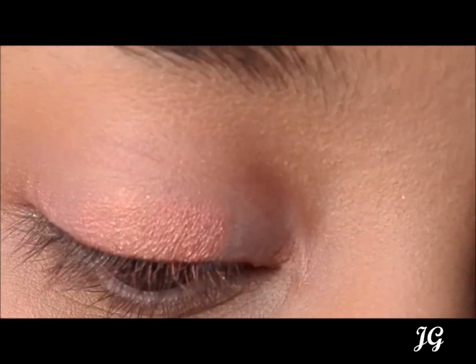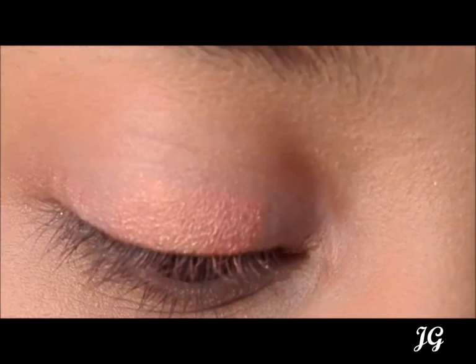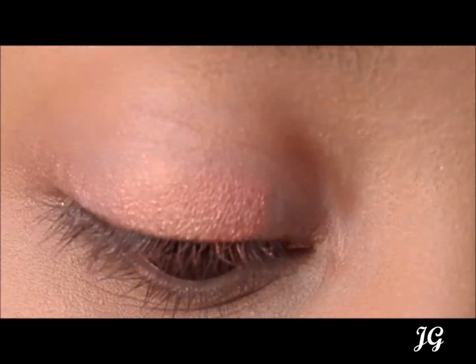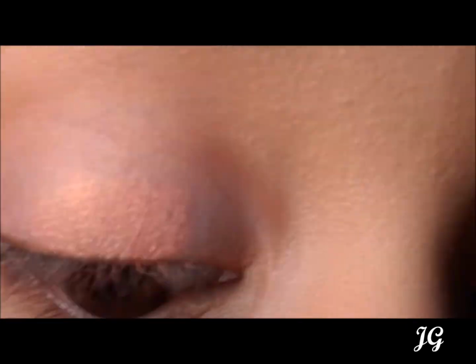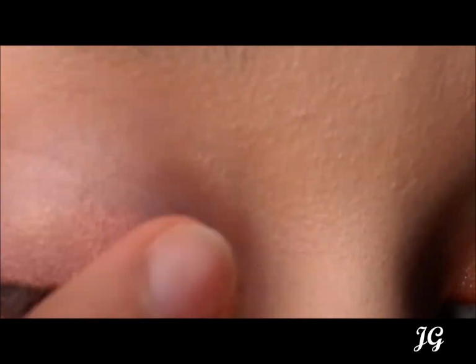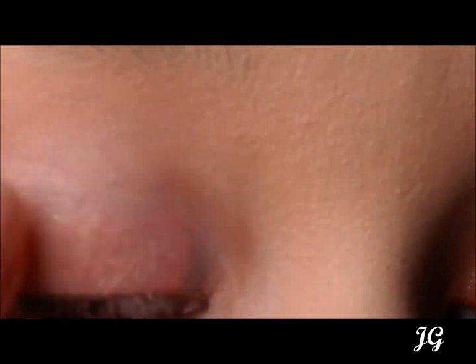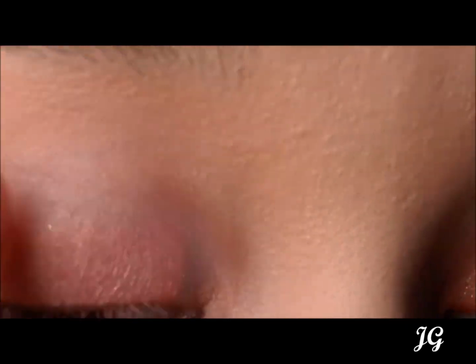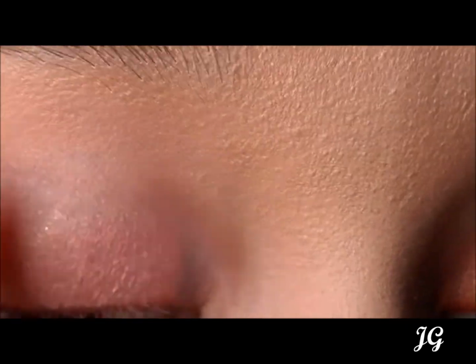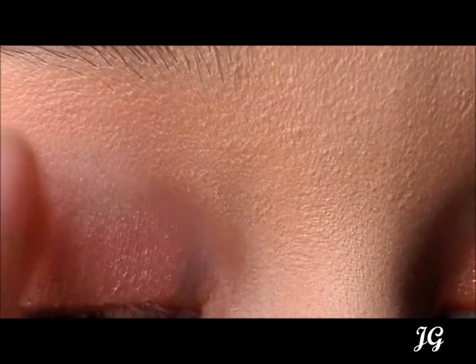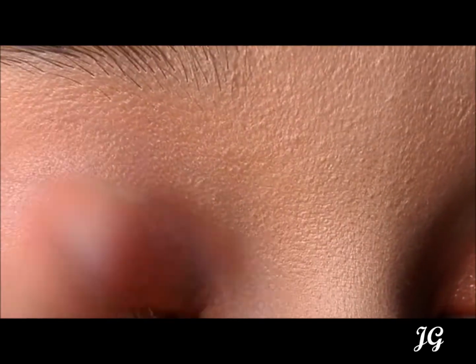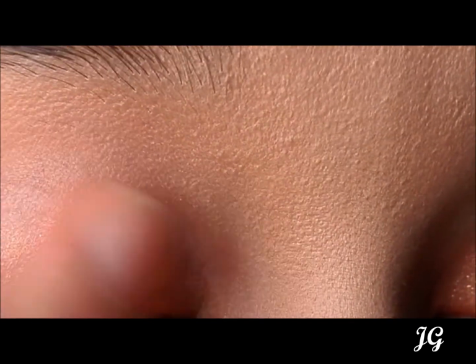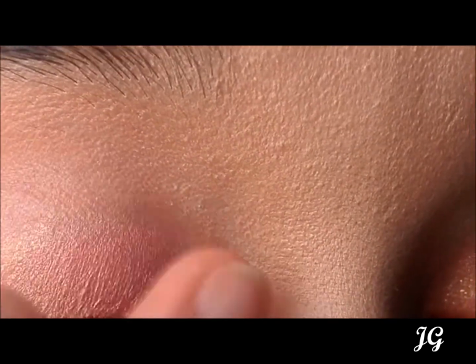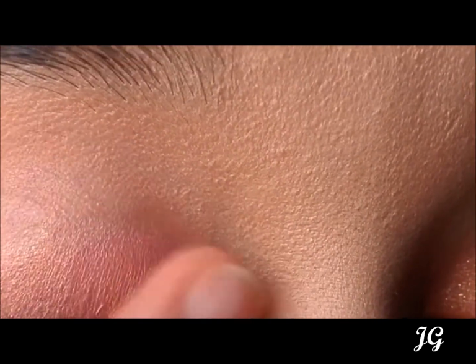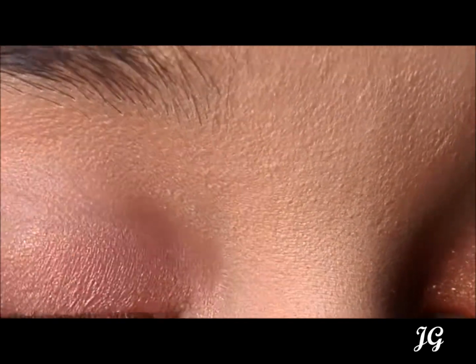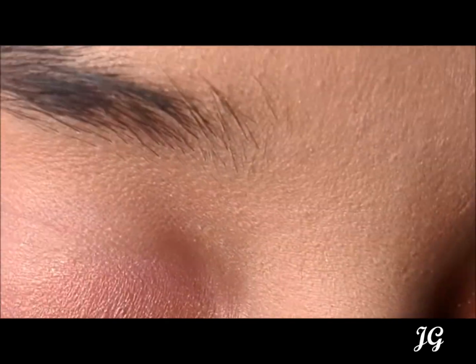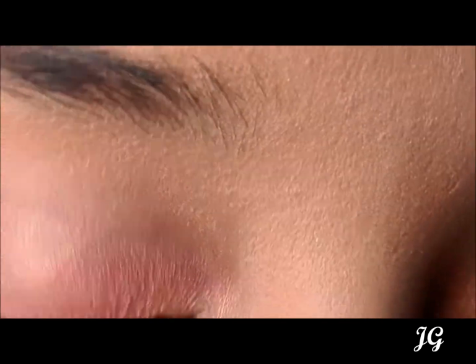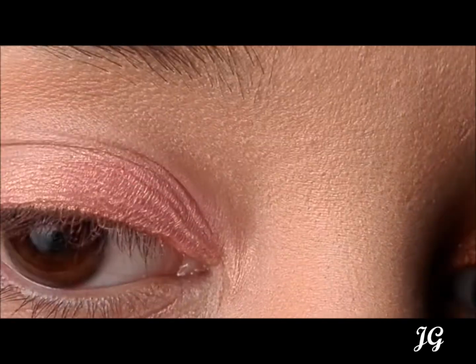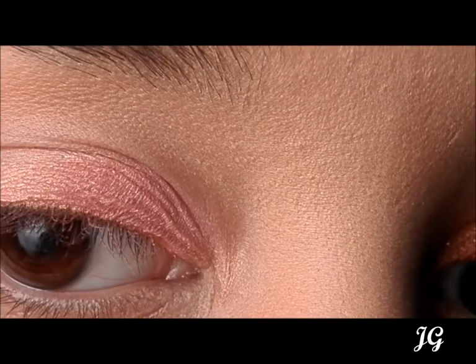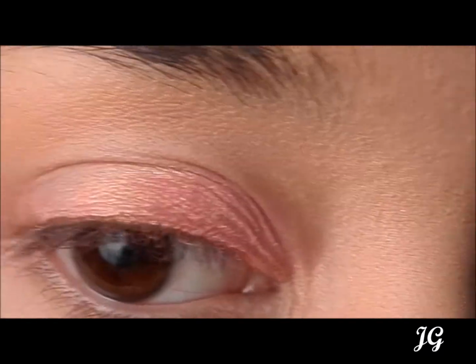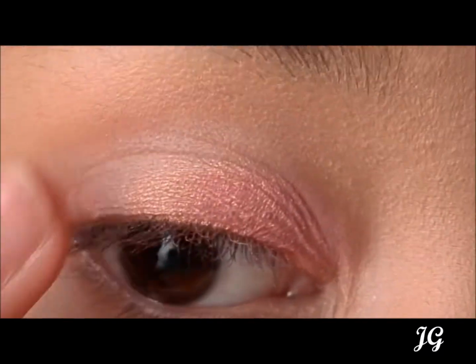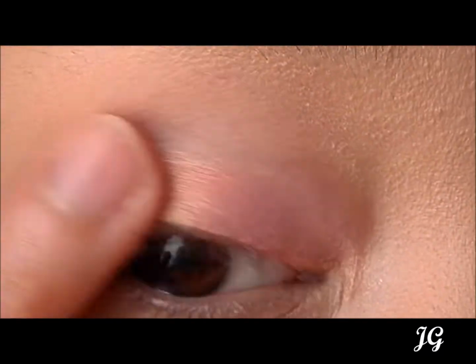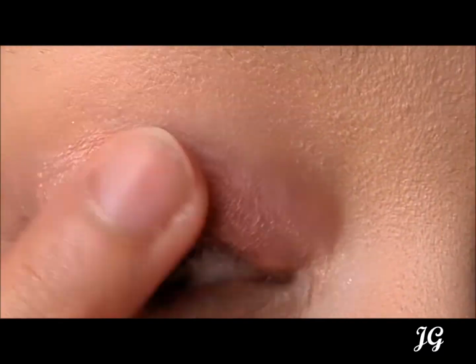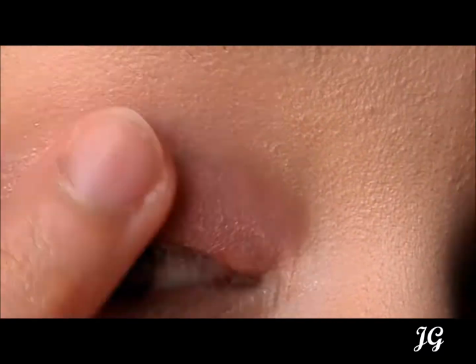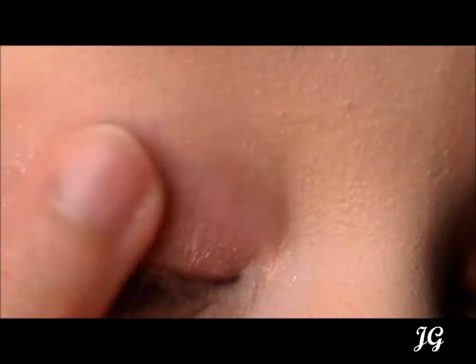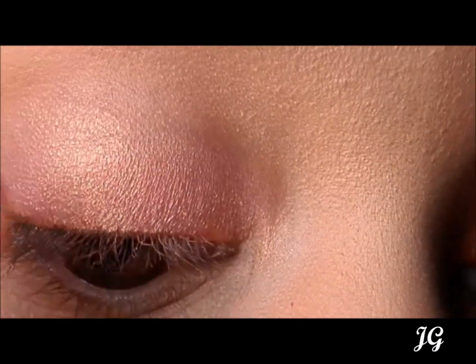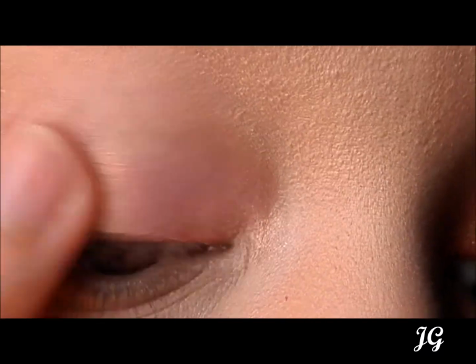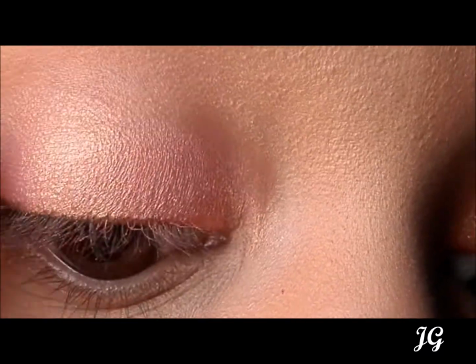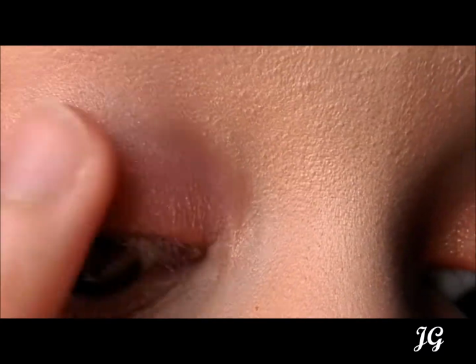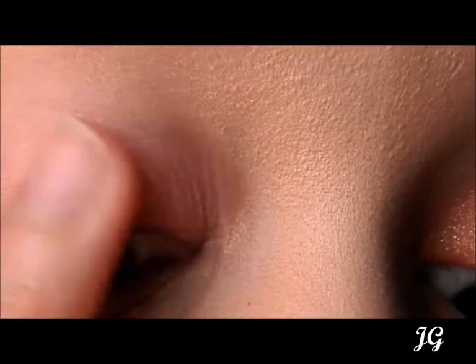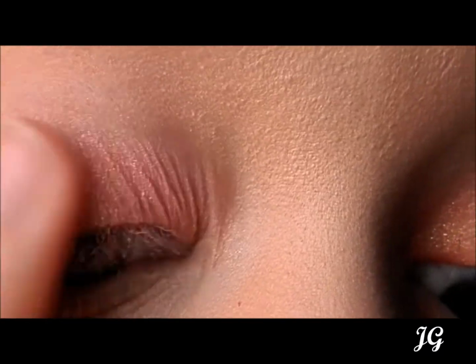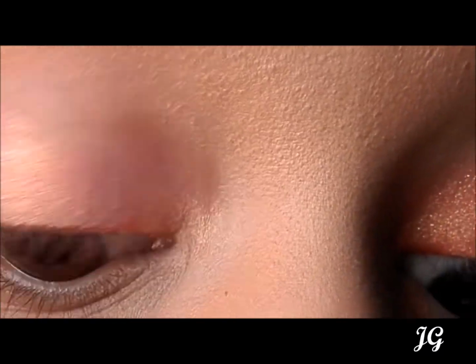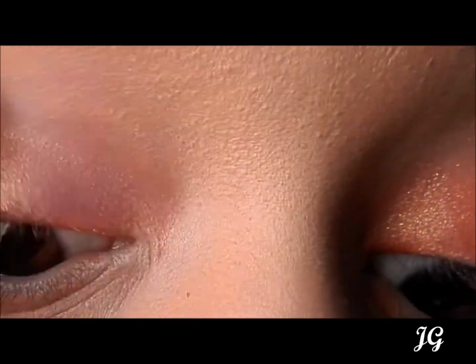The eighth shadow is a pretty duo cream pink shade. It's perfect for the eyelid to create a cute eye look.